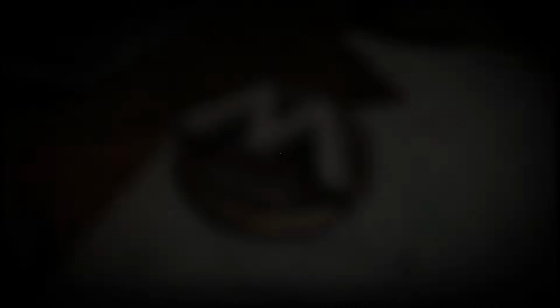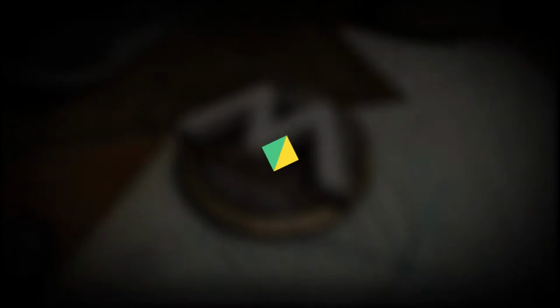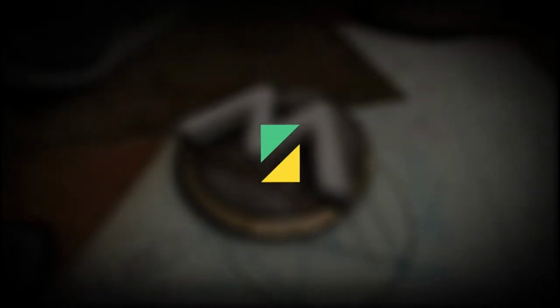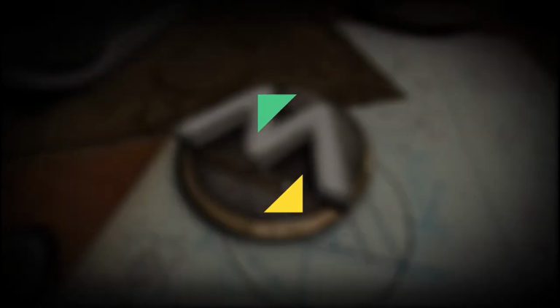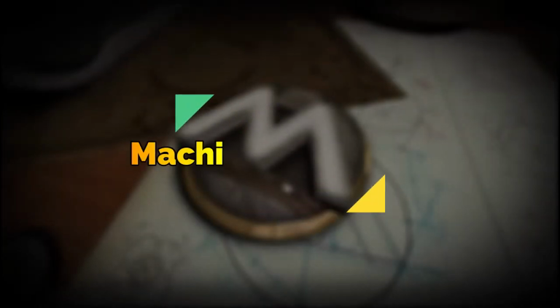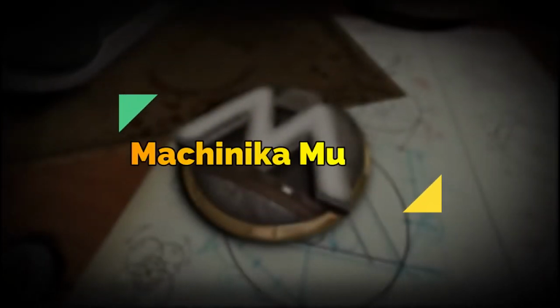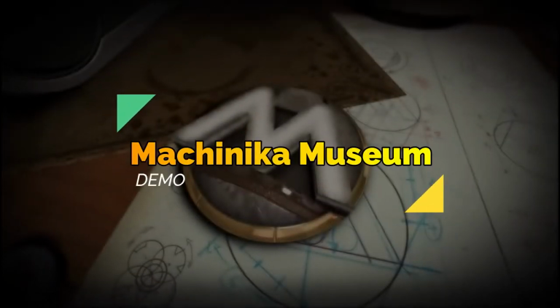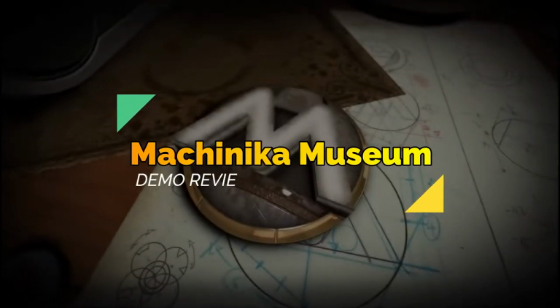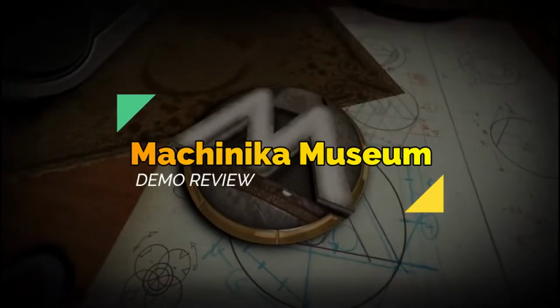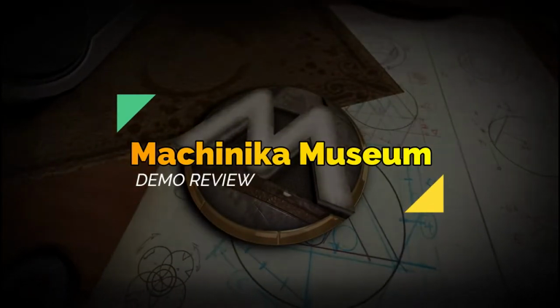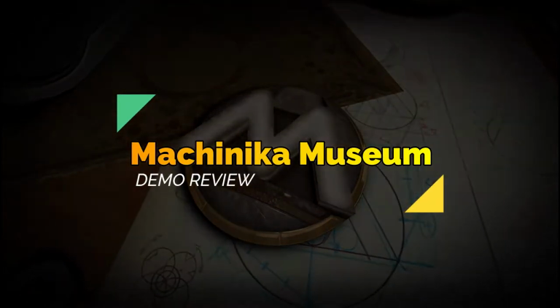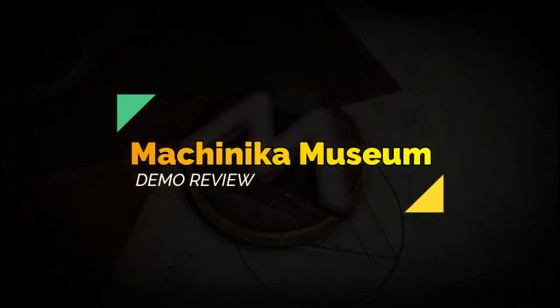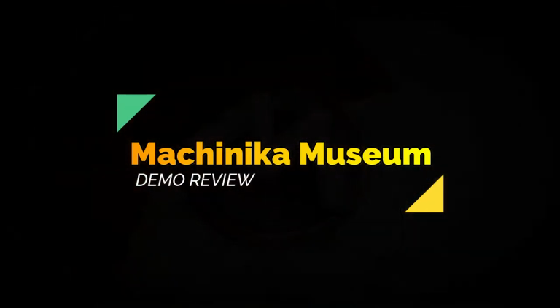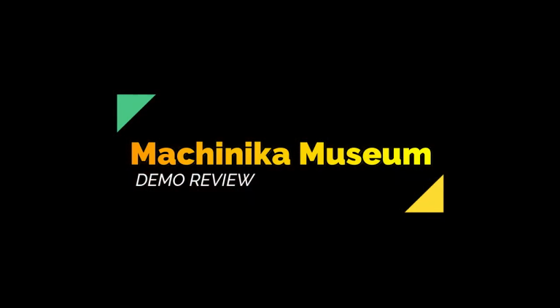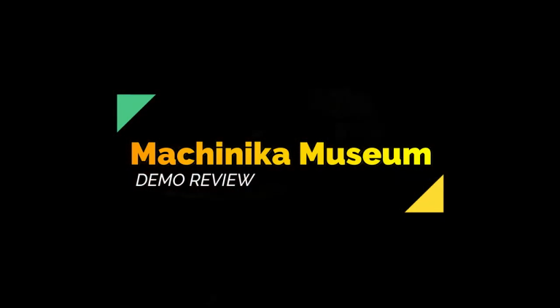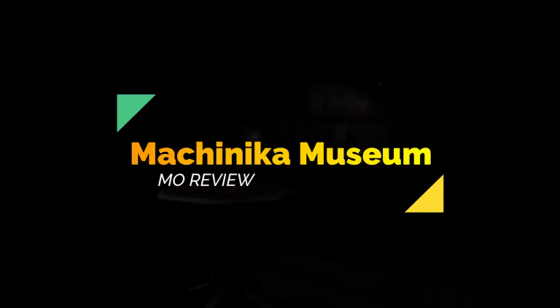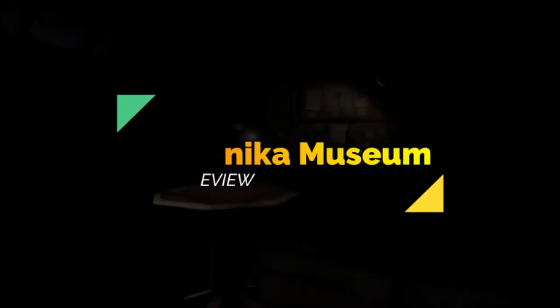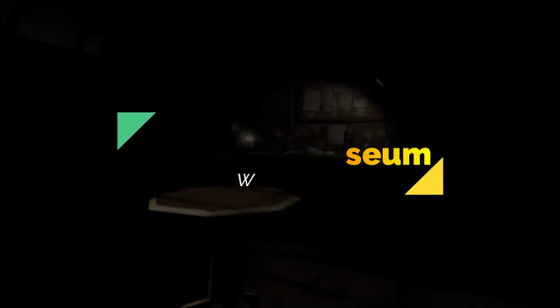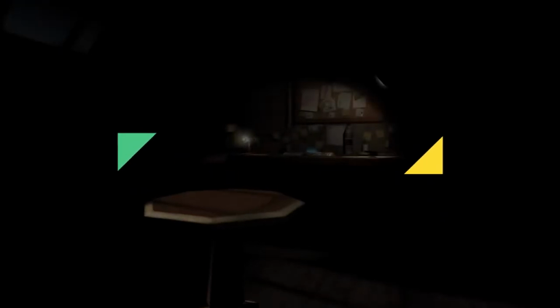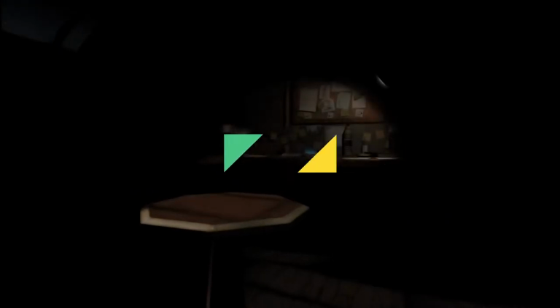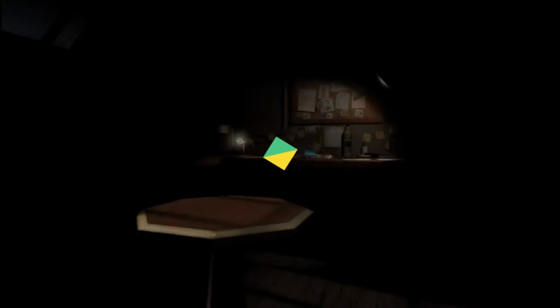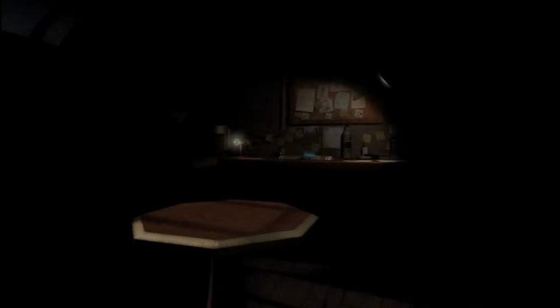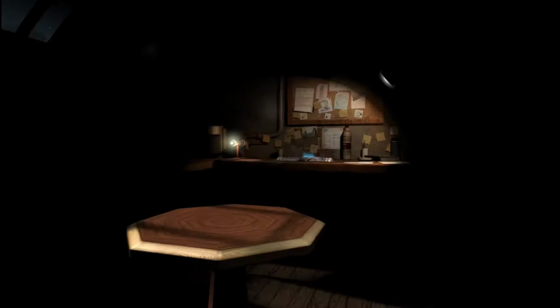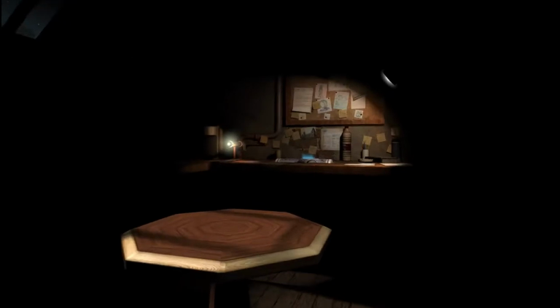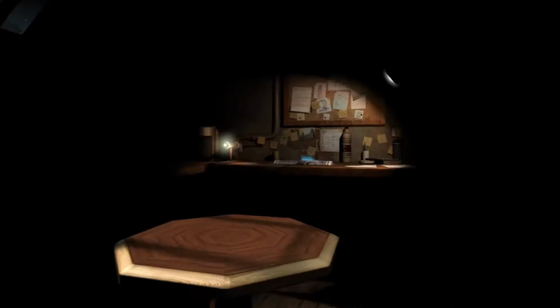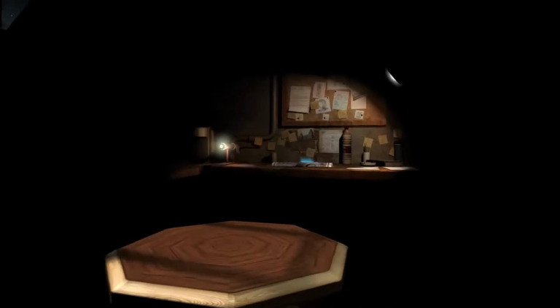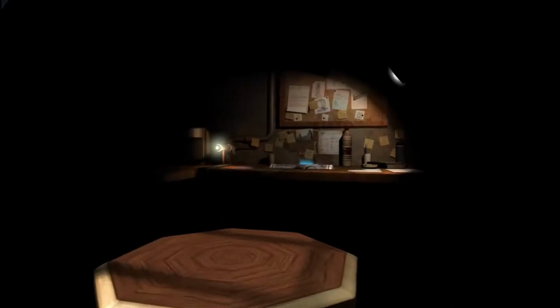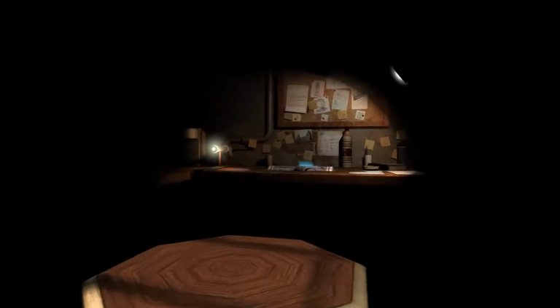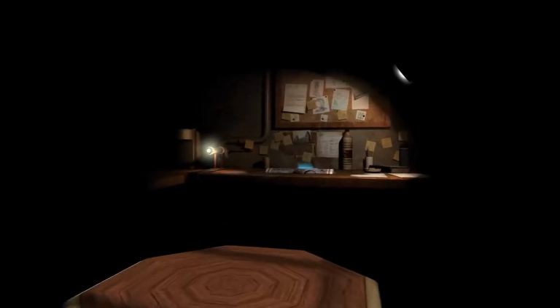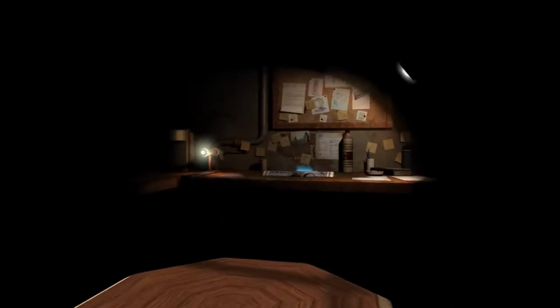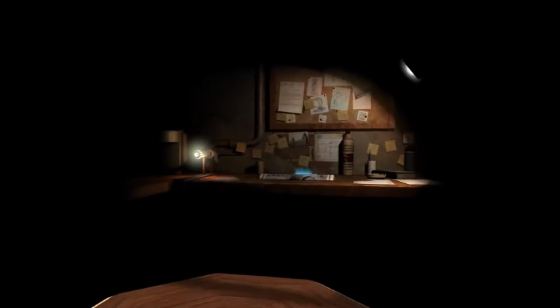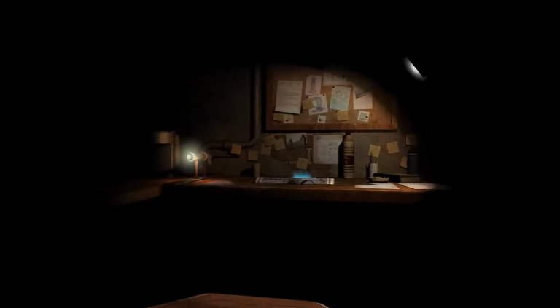Hi guys, welcome to Empath Gaming. This time I am back with a unique game. The video will cover a short review of the demo currently available on Steam.